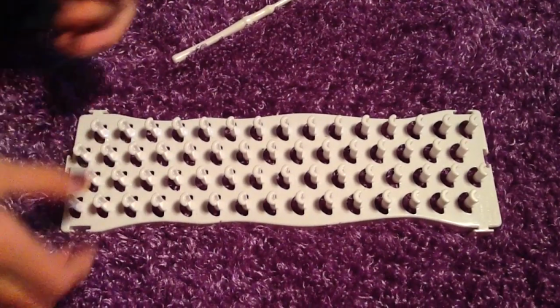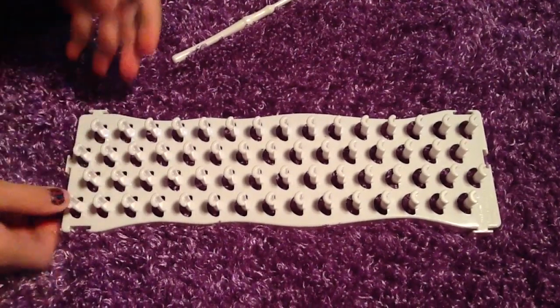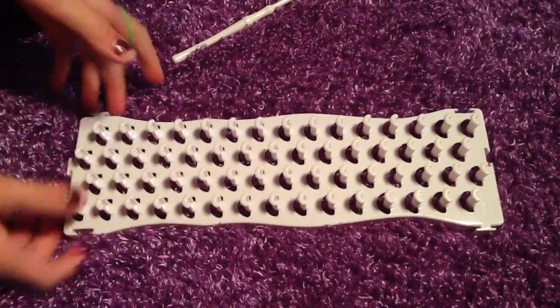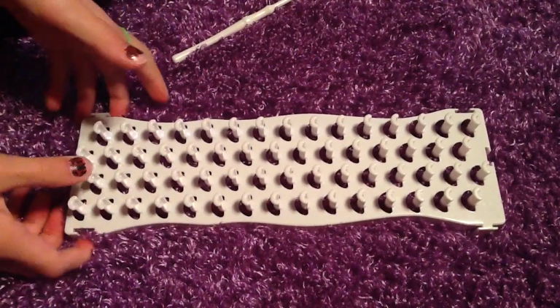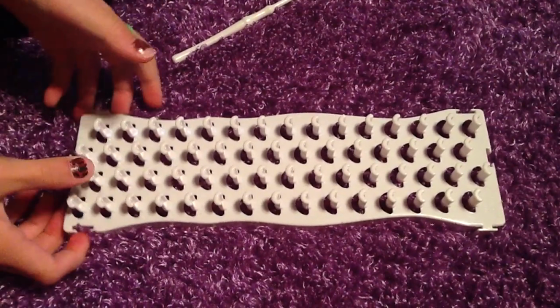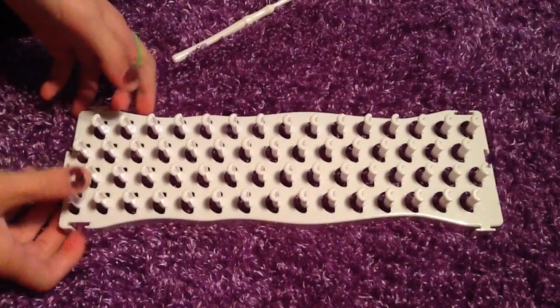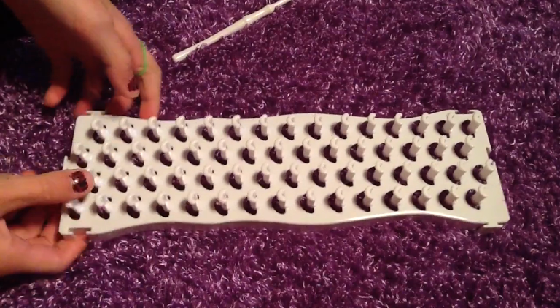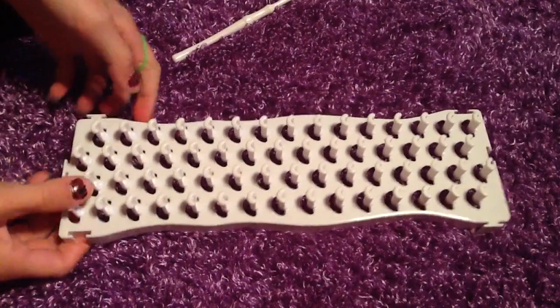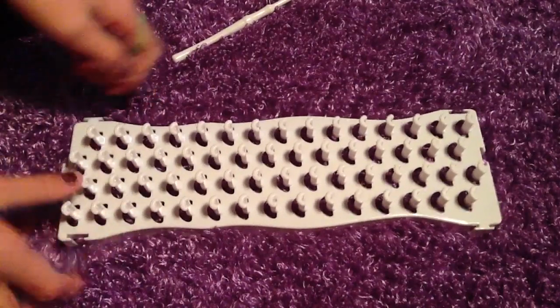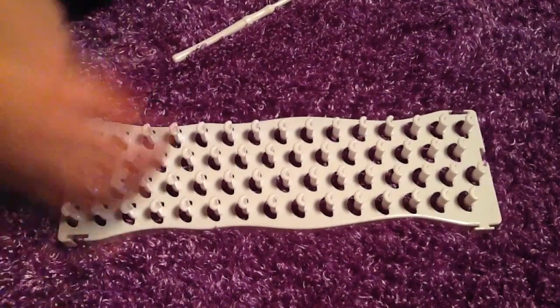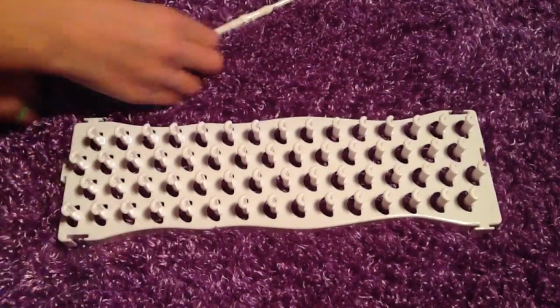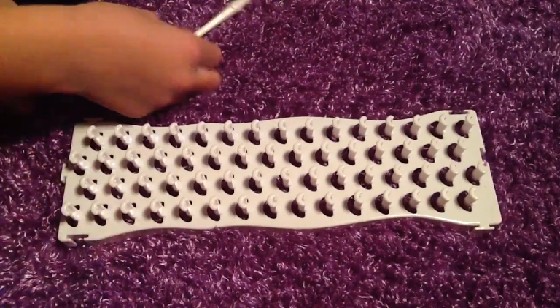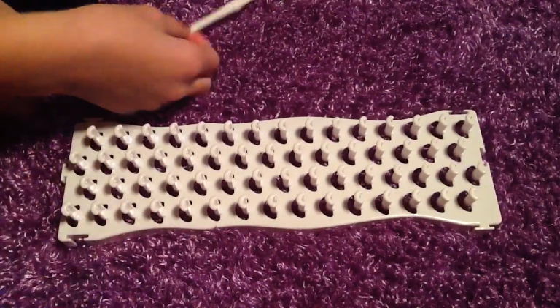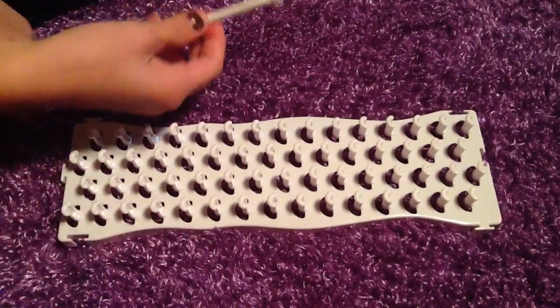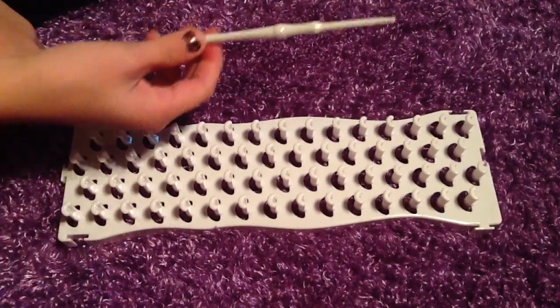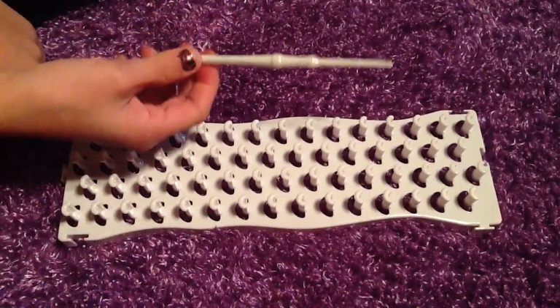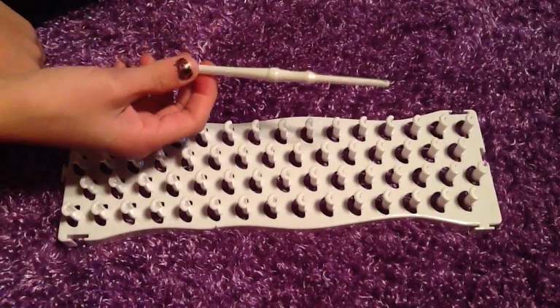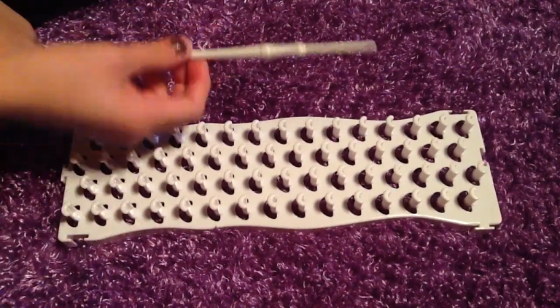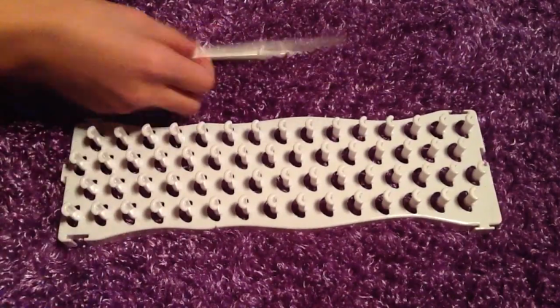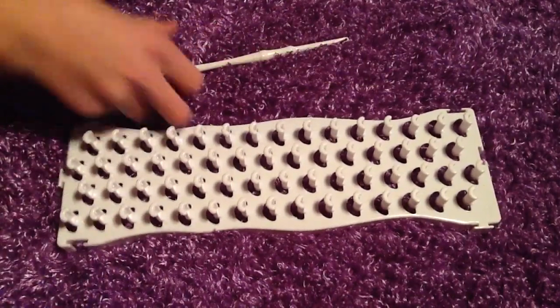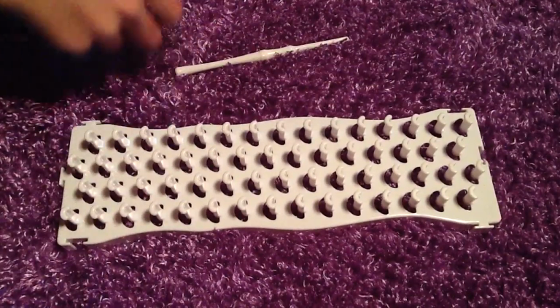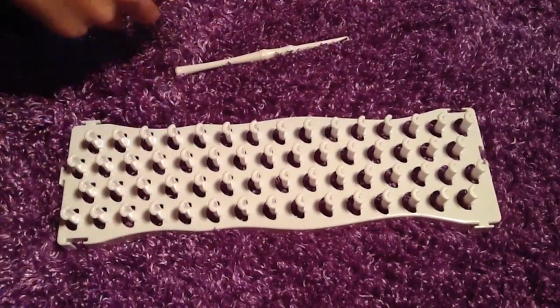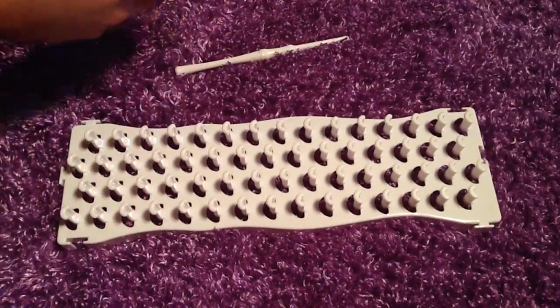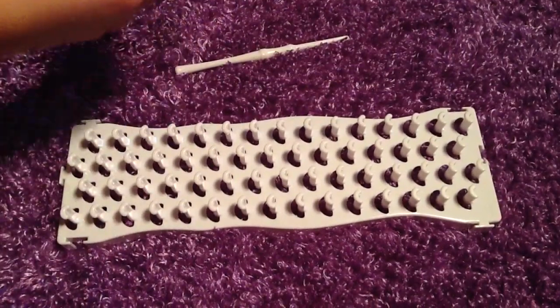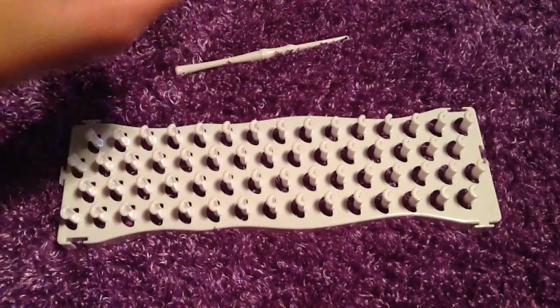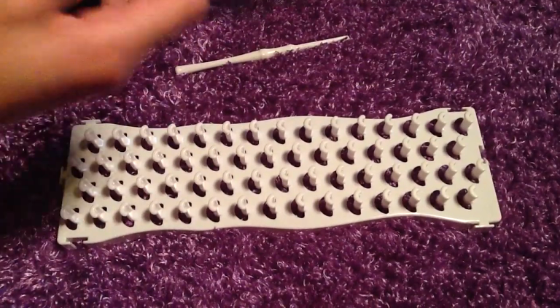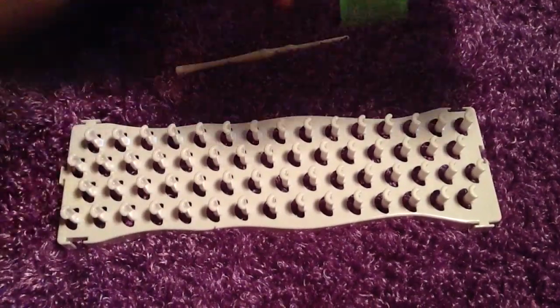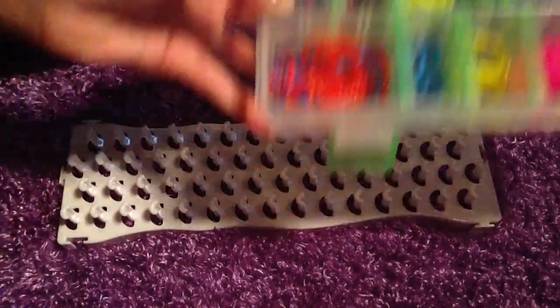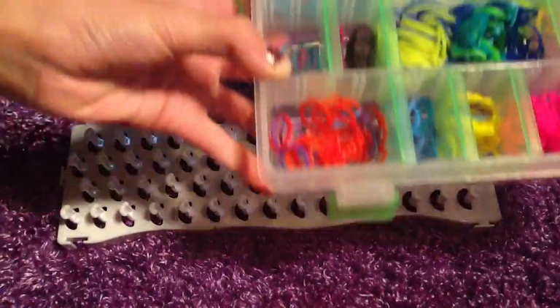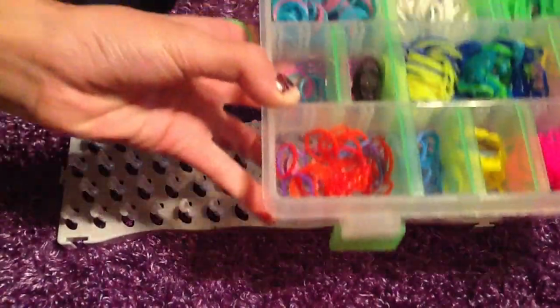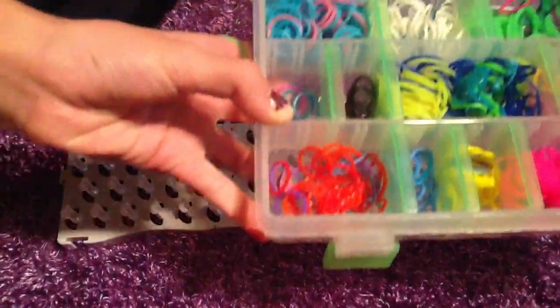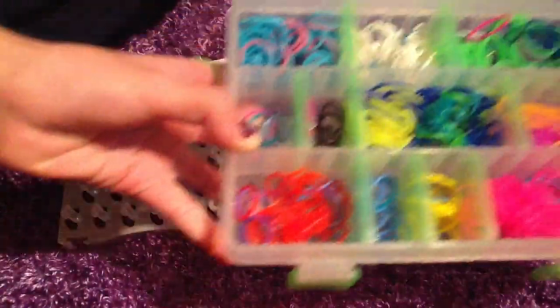You're going to need a loom, a hook, and some rubber bands.